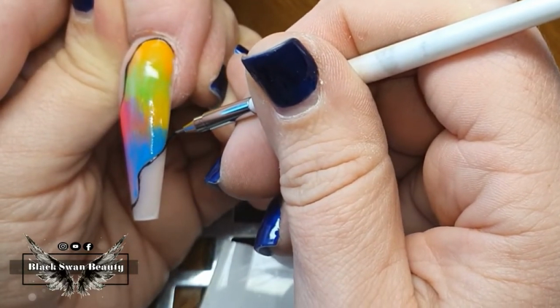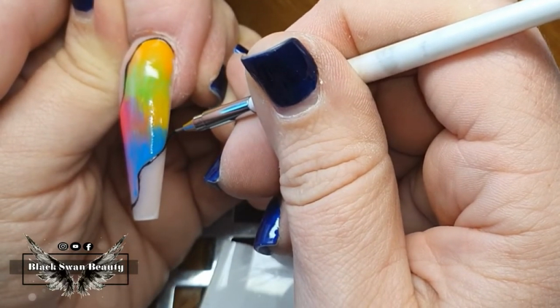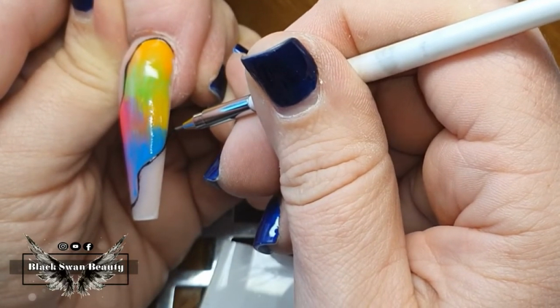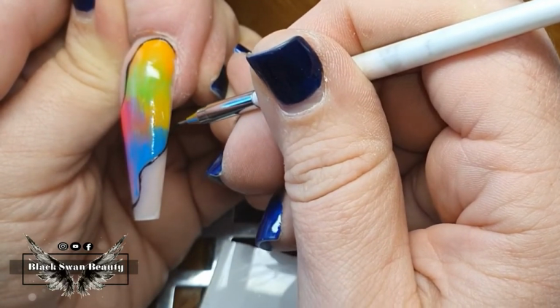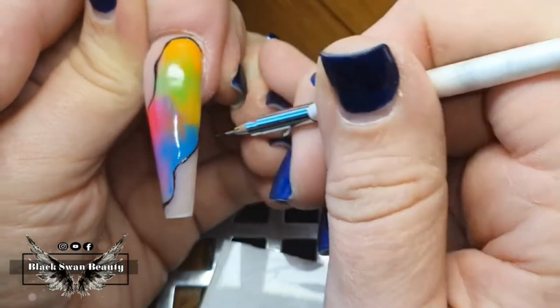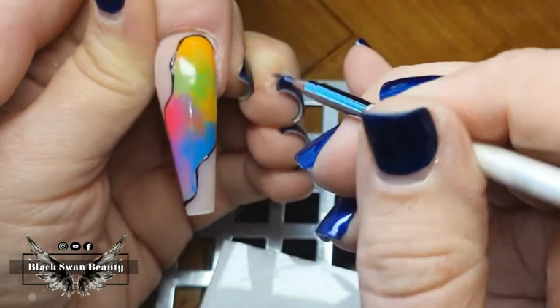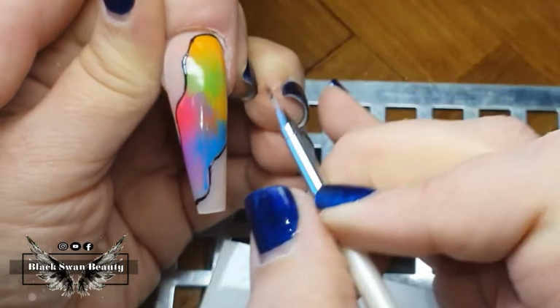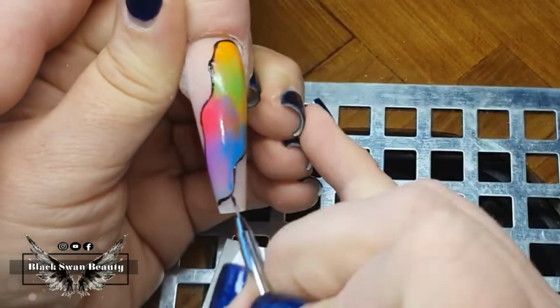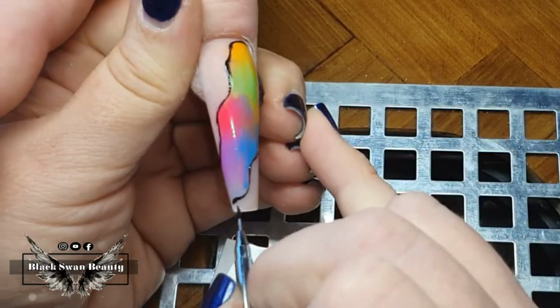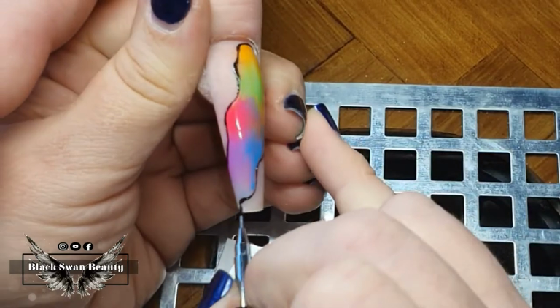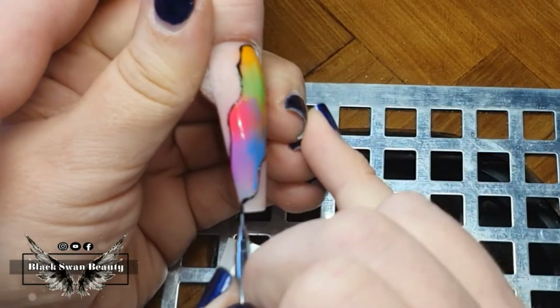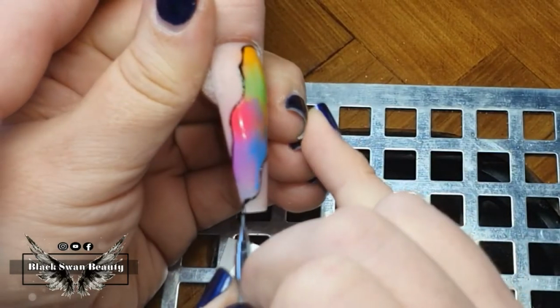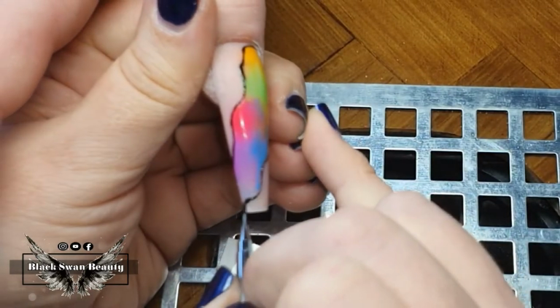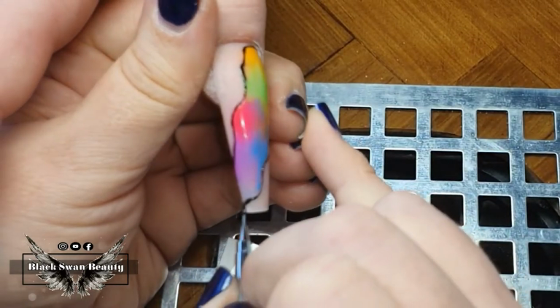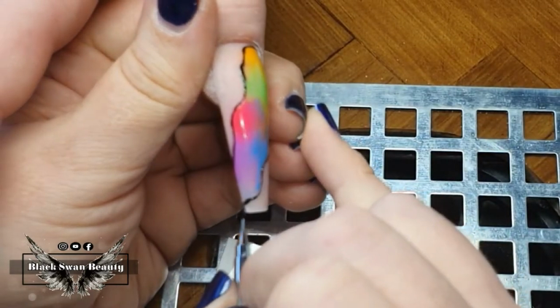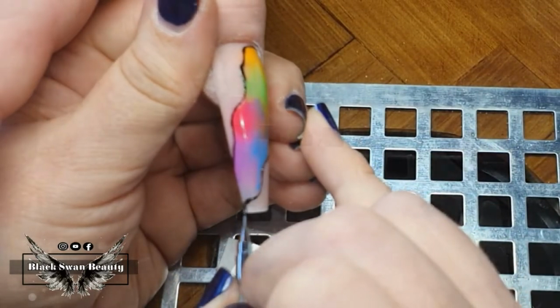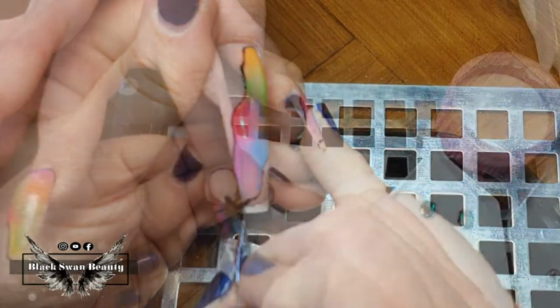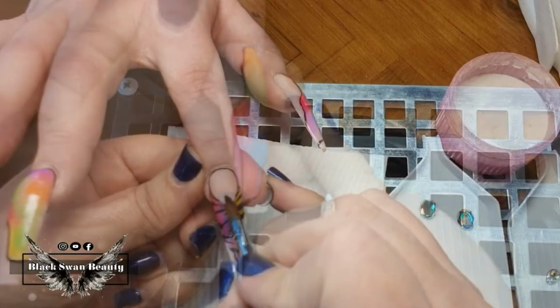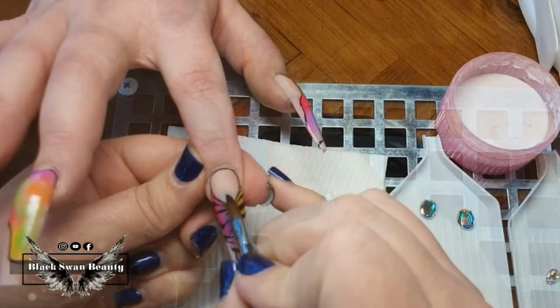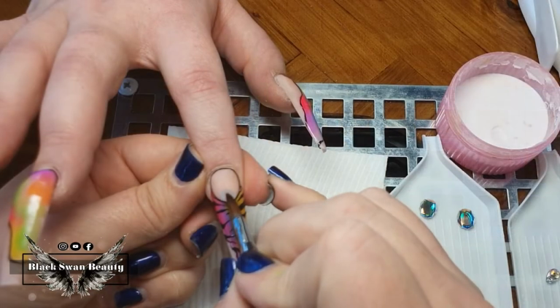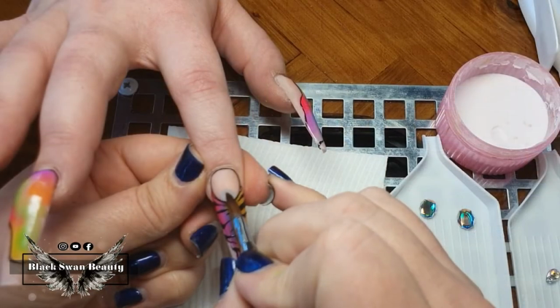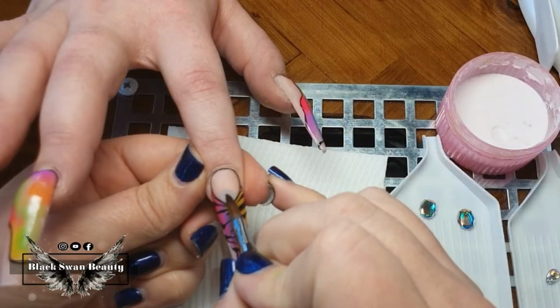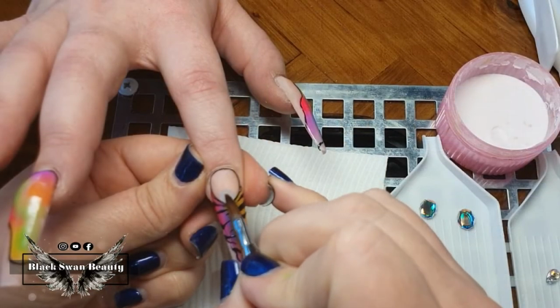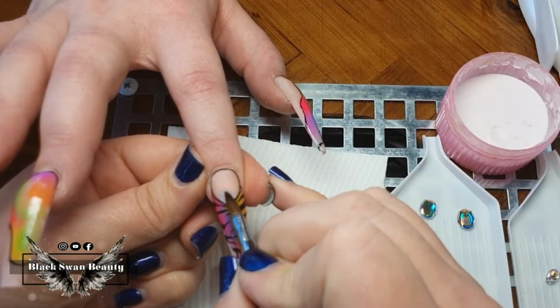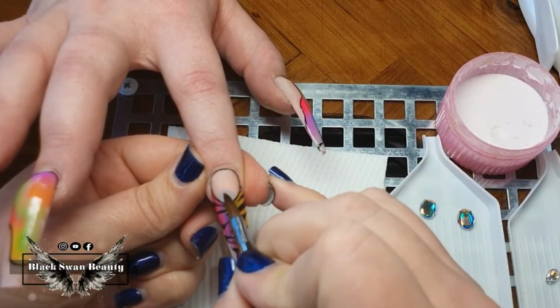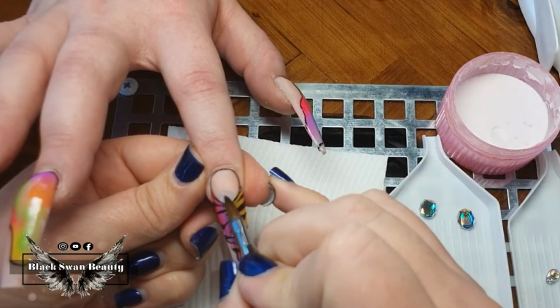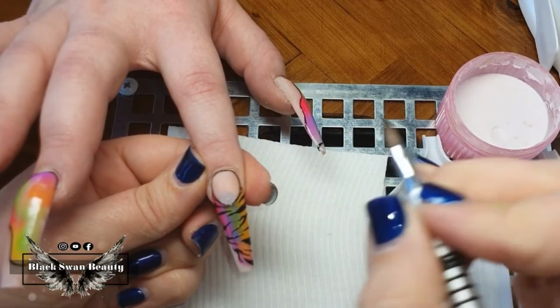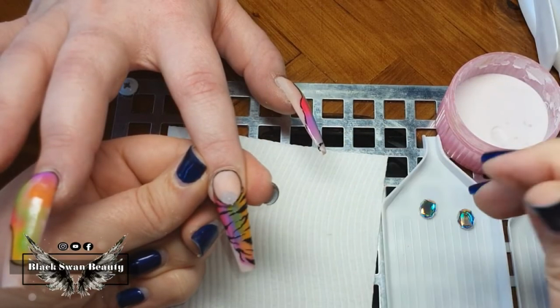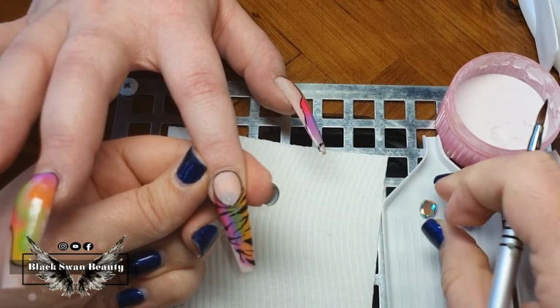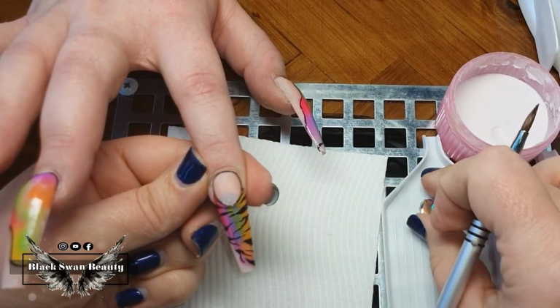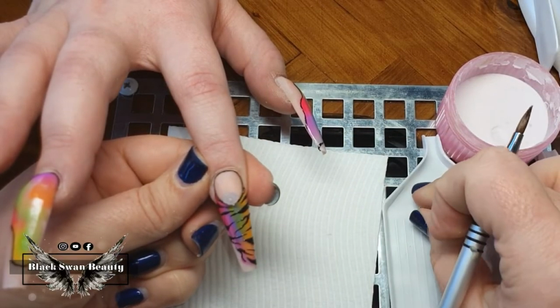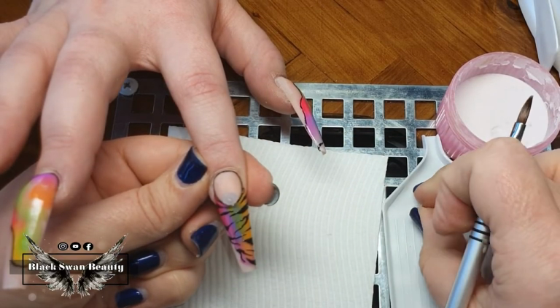When I'm happy and finished with all my black detailing, I cure the nails and now it's time to add some bling!